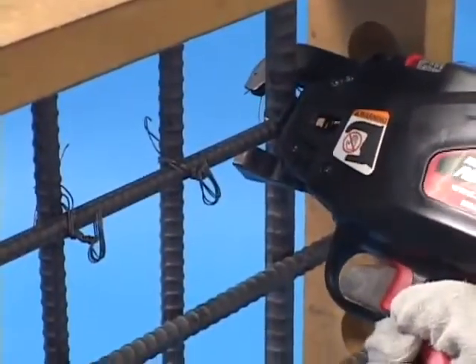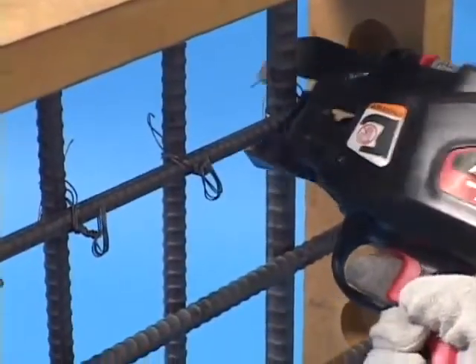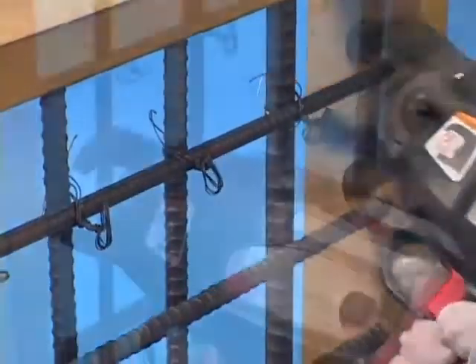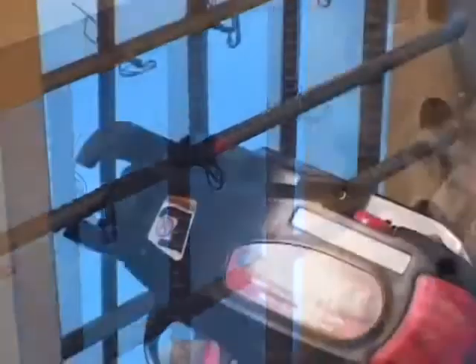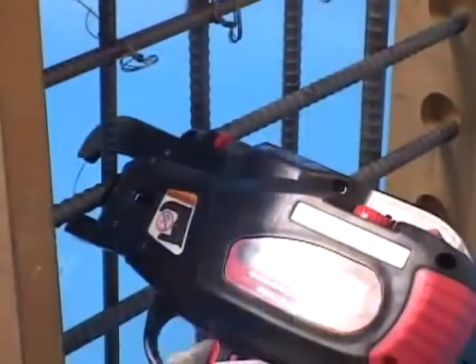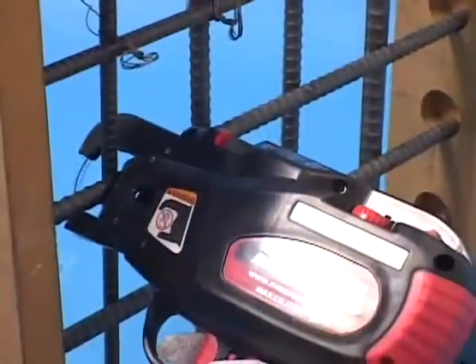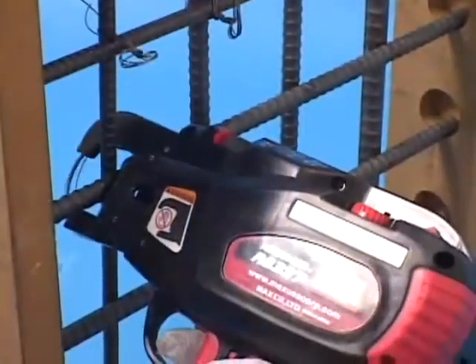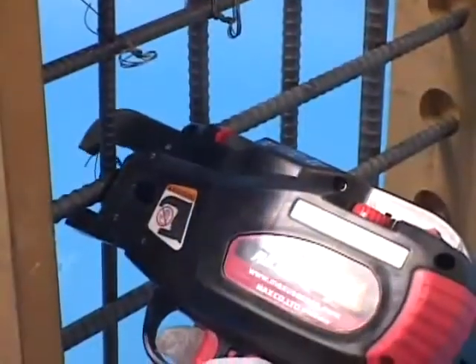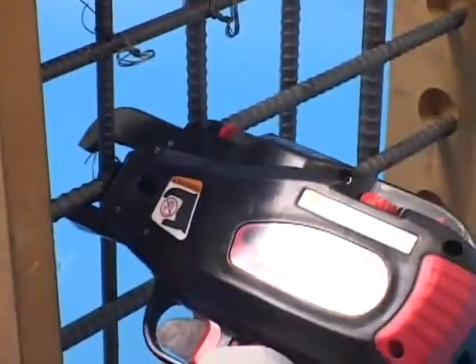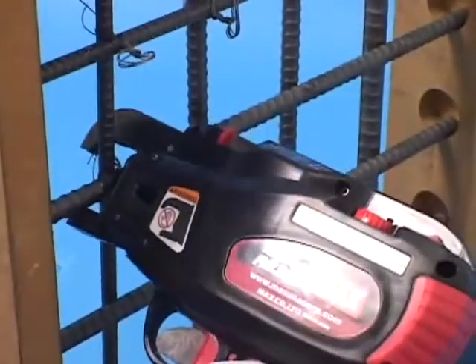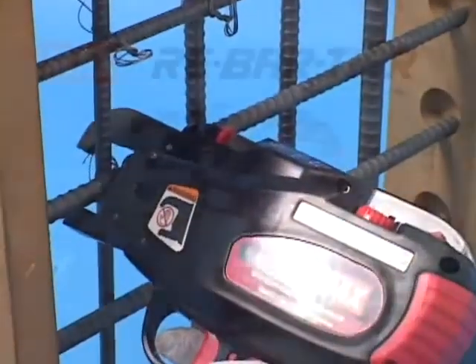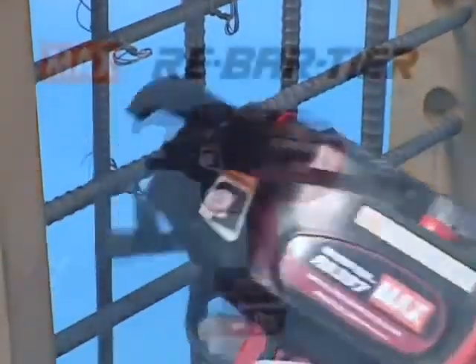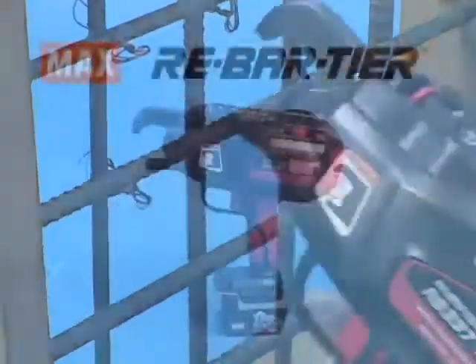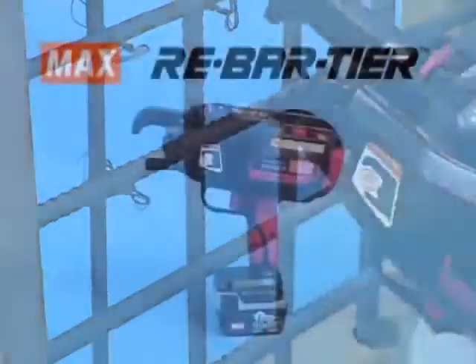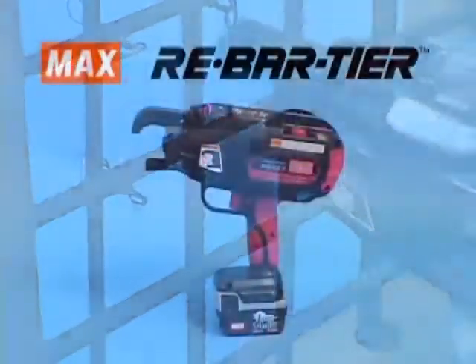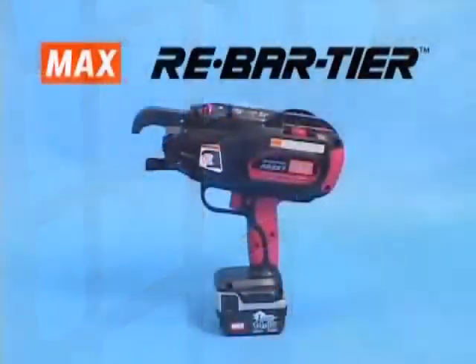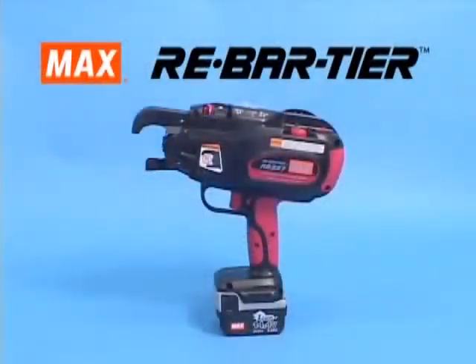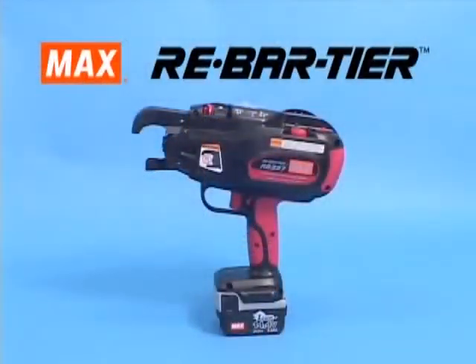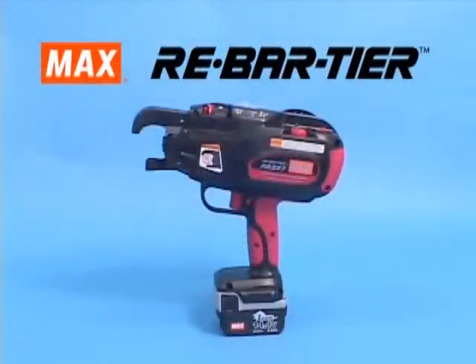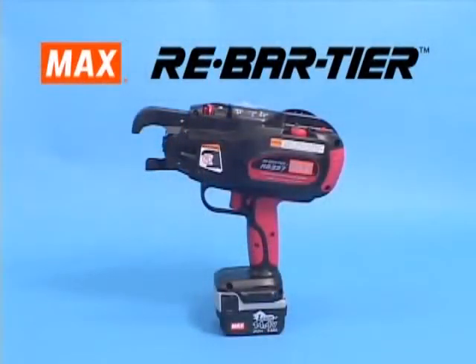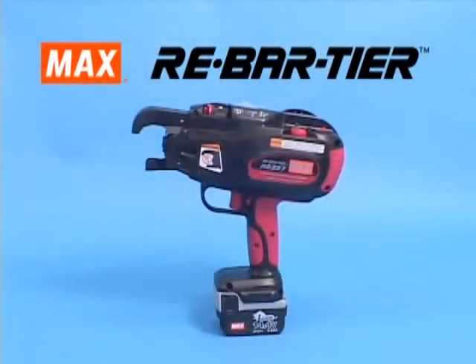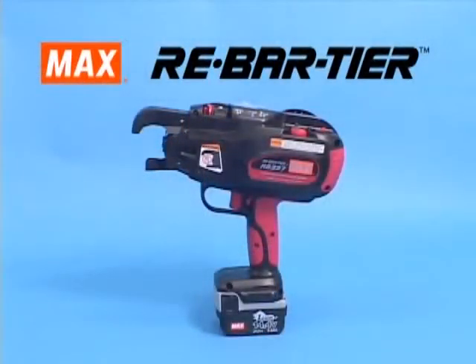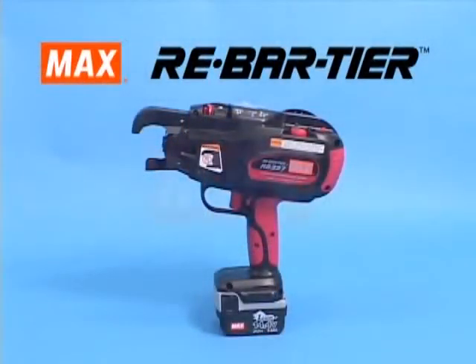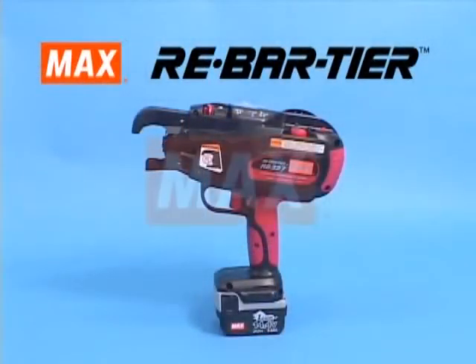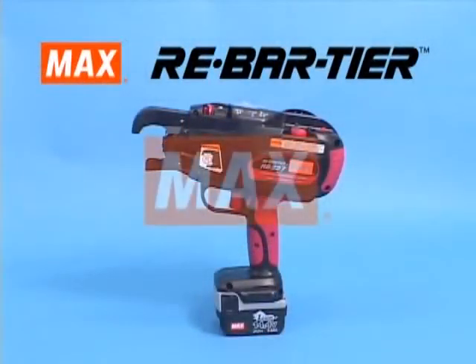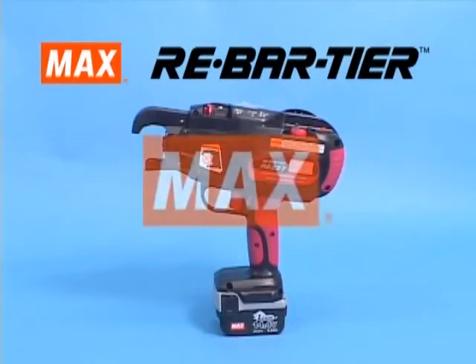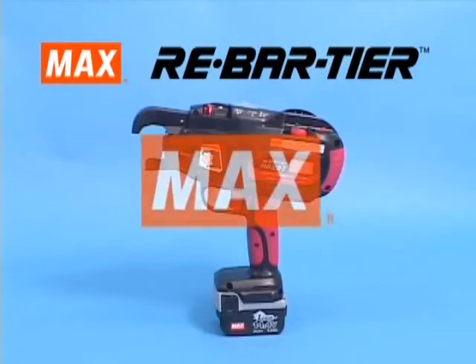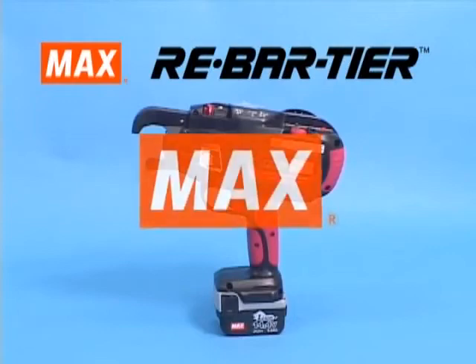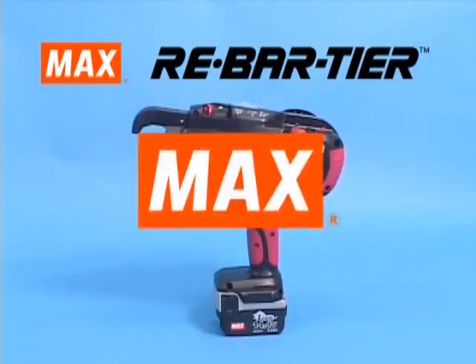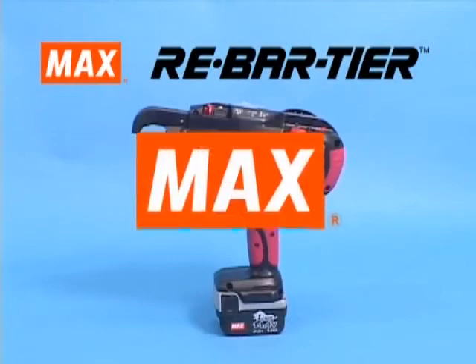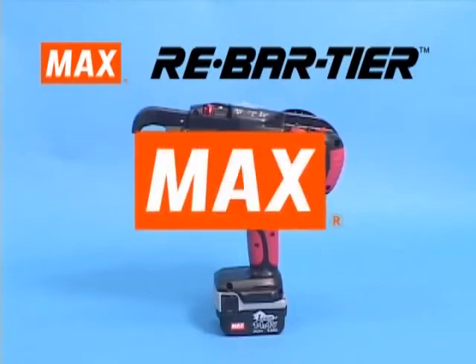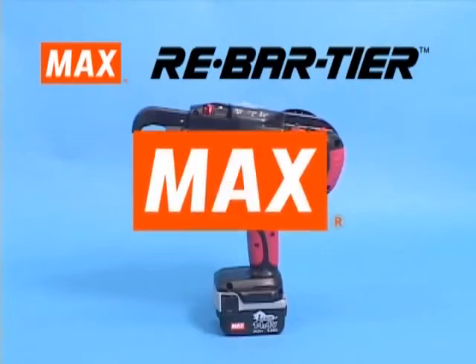We believe the Max Rebar Tying Tools will help you to save time and make your tying work a lot easier.